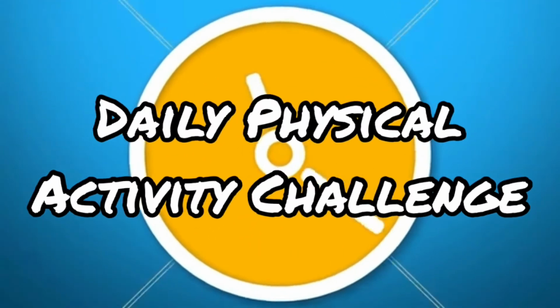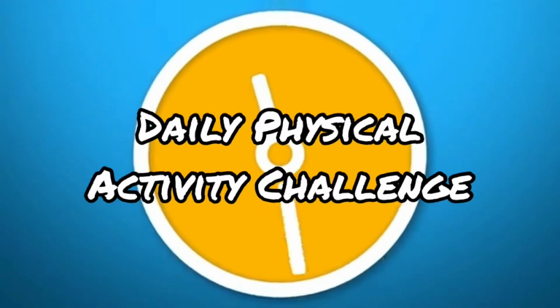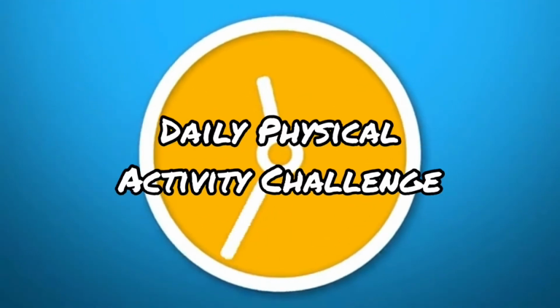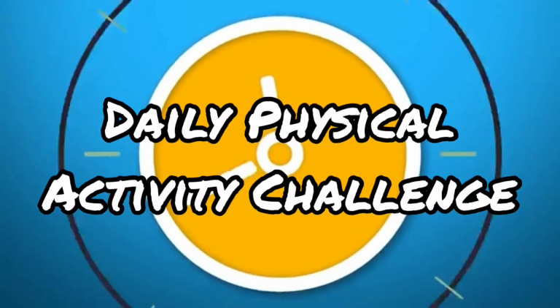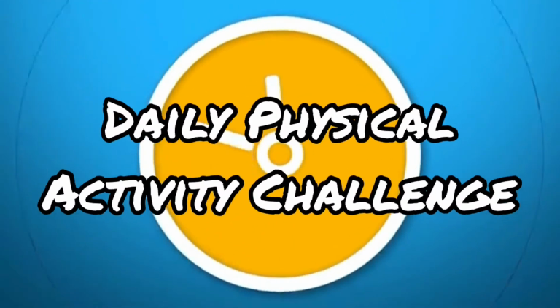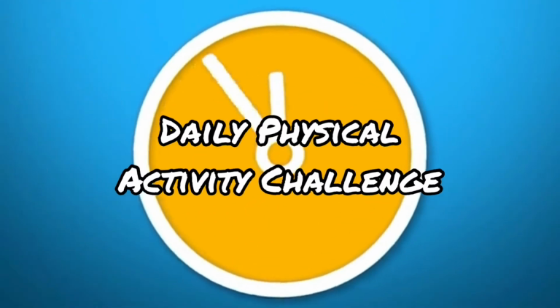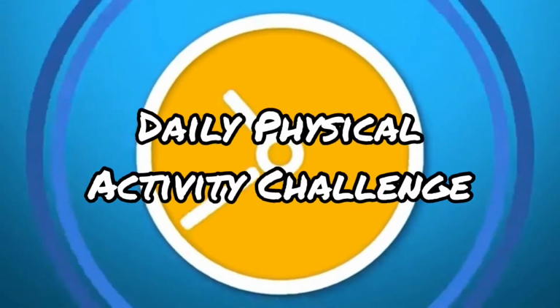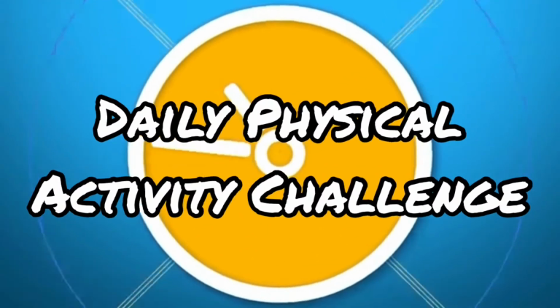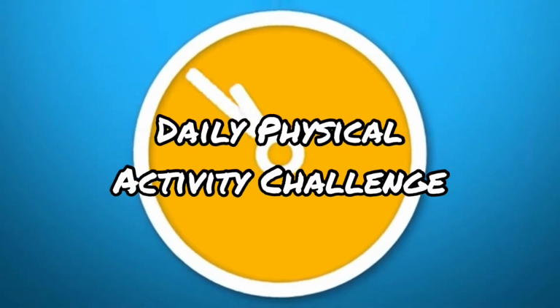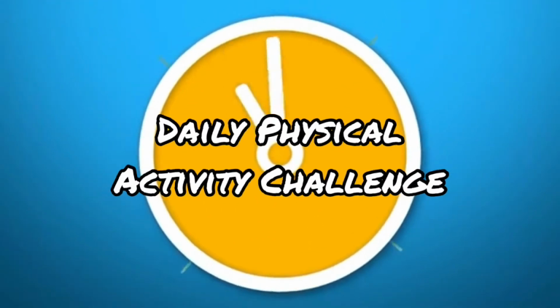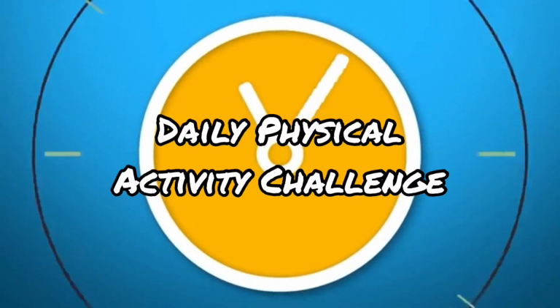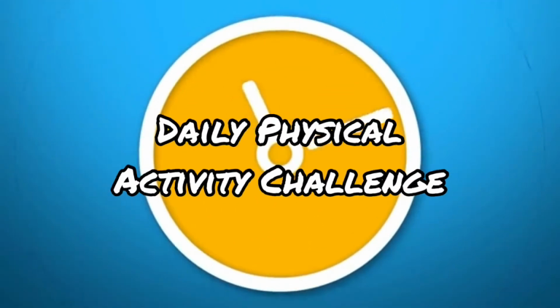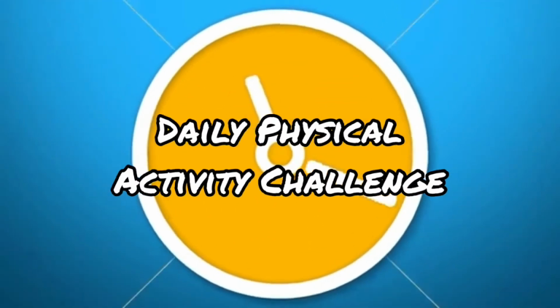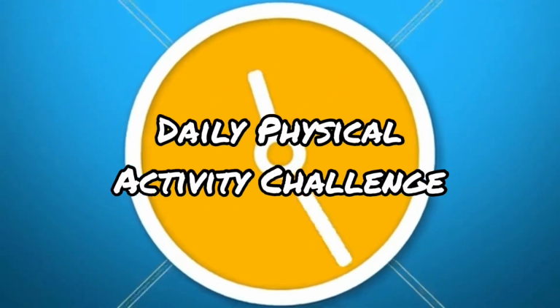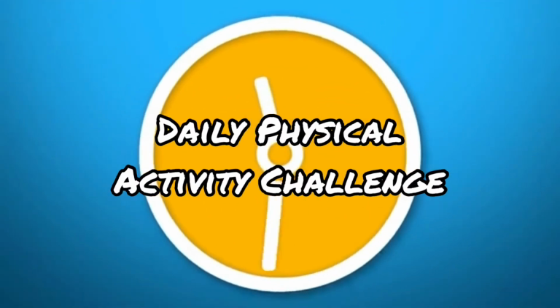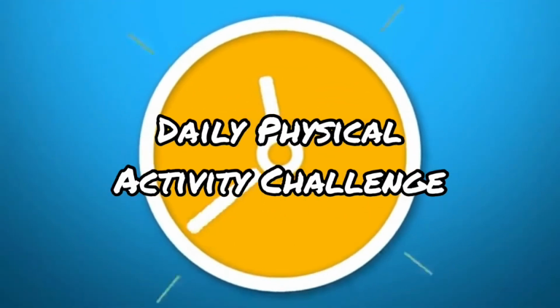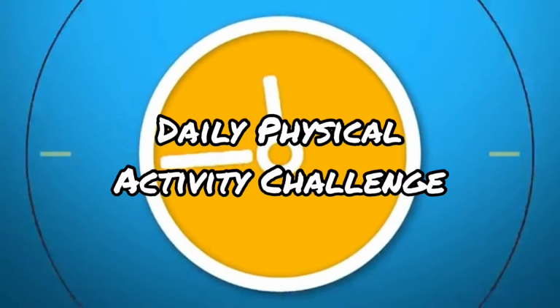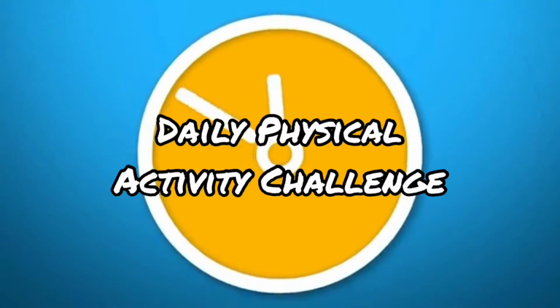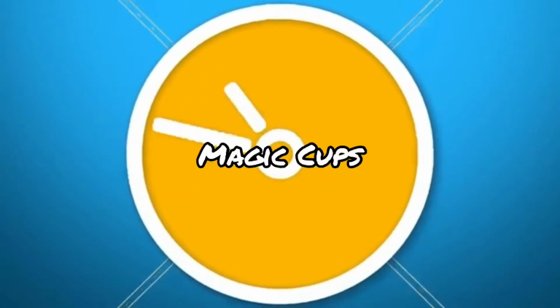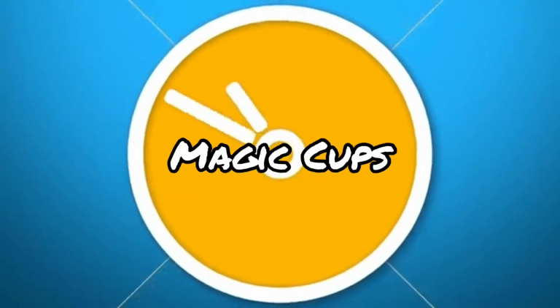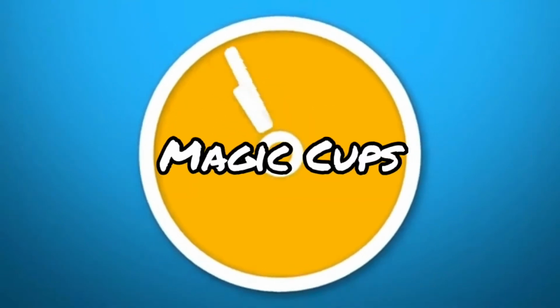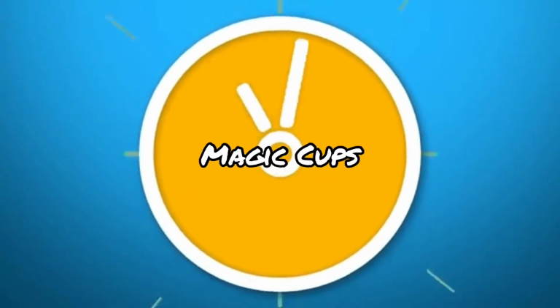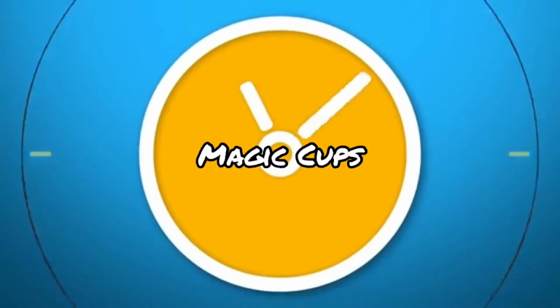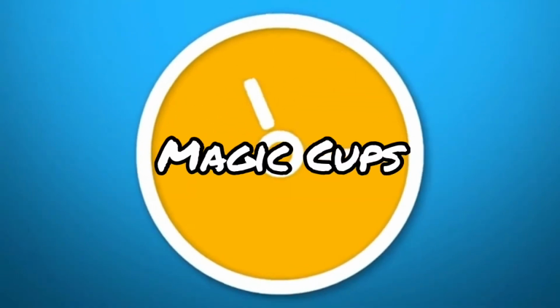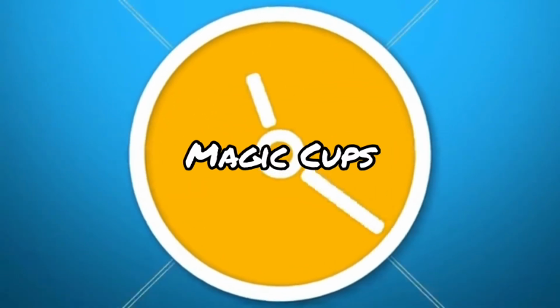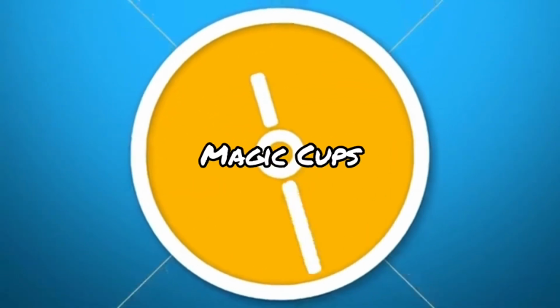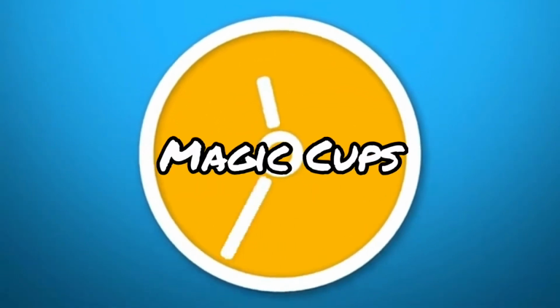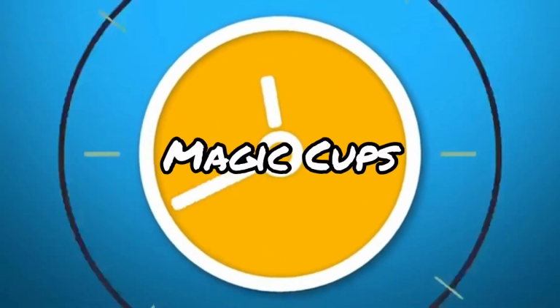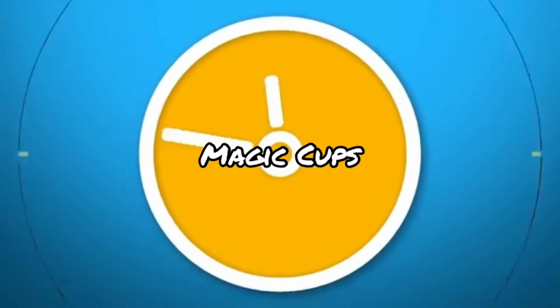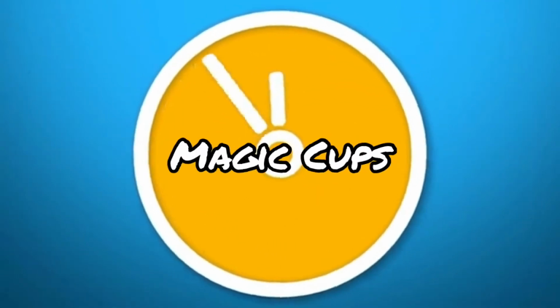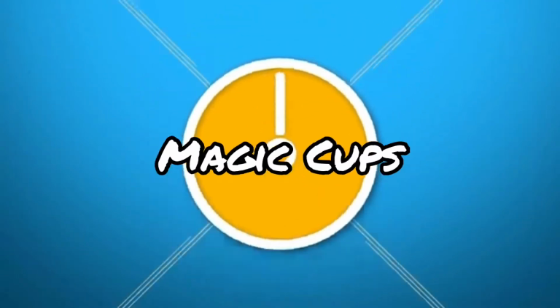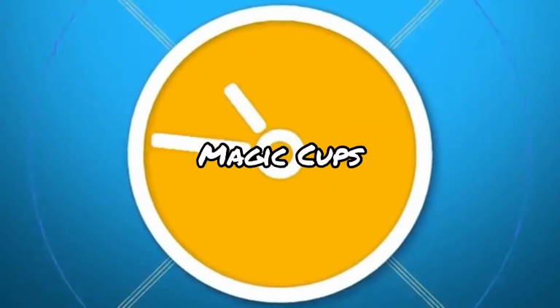Welcome to the daily physical activity challenge. Today's challenge is magic cups.